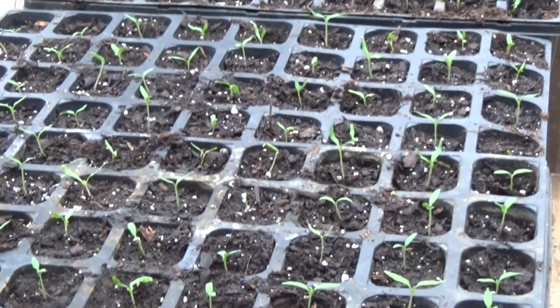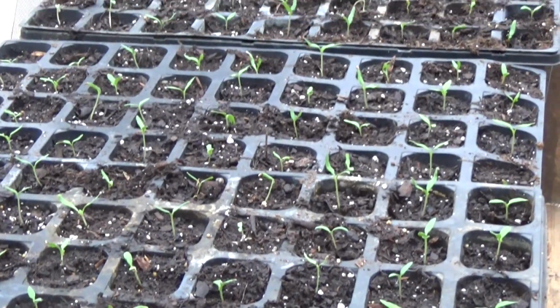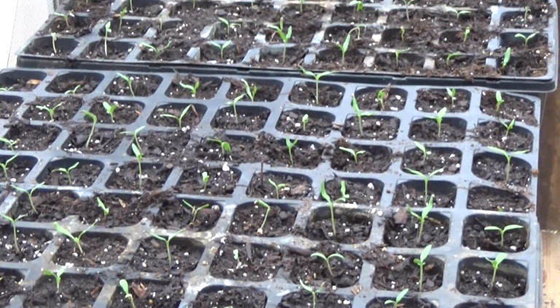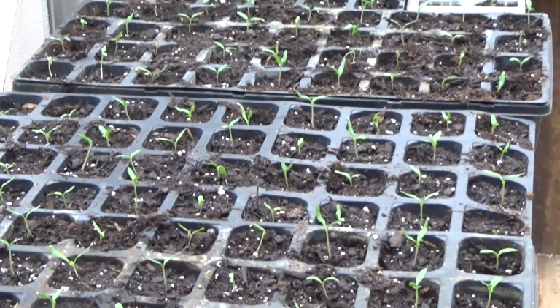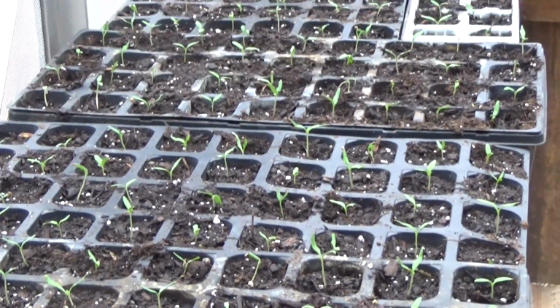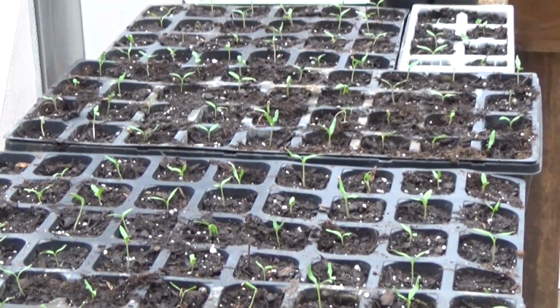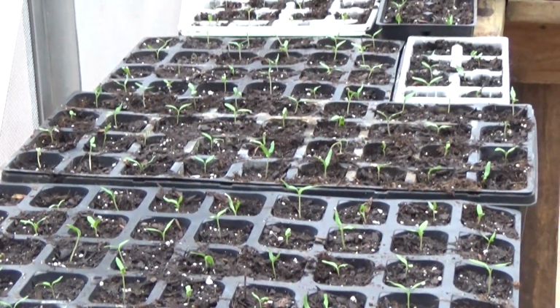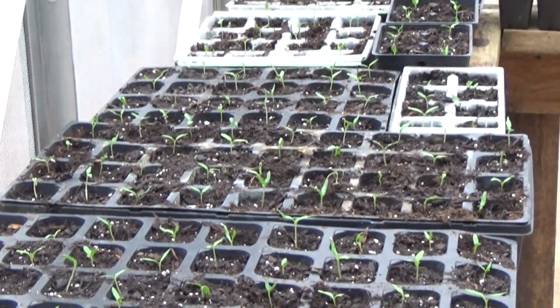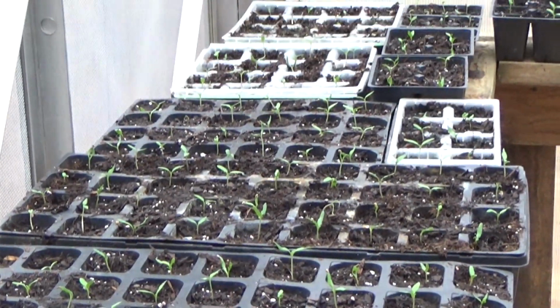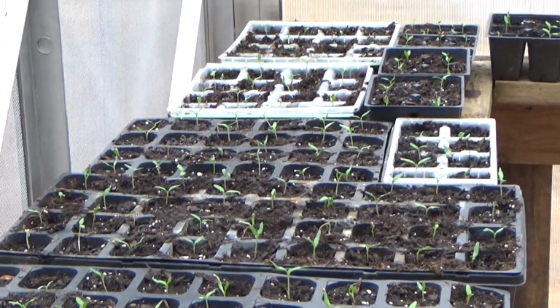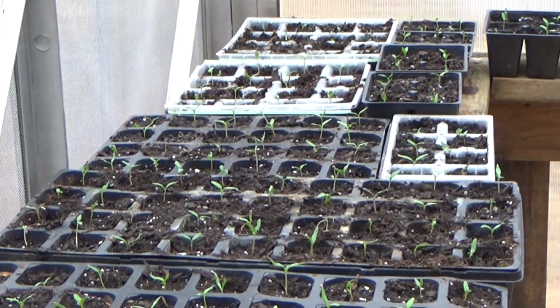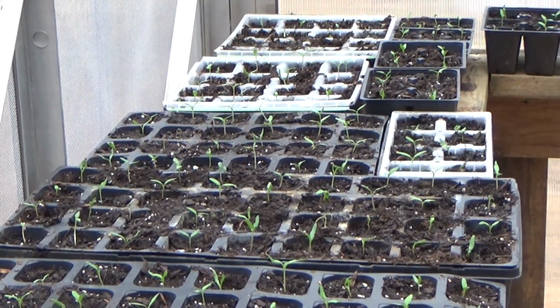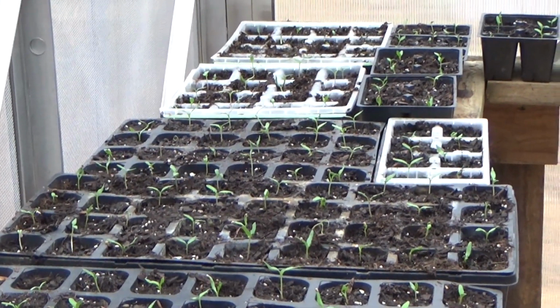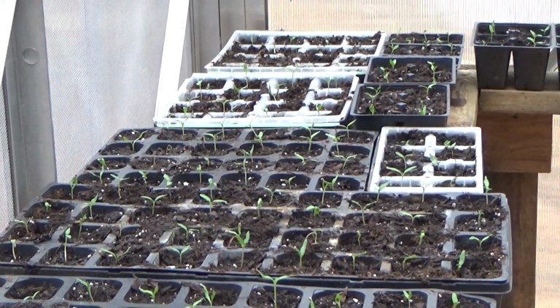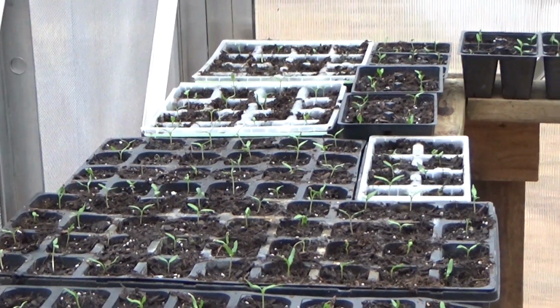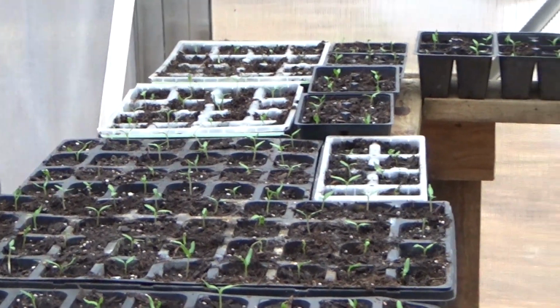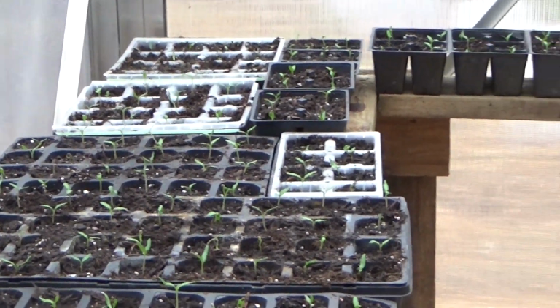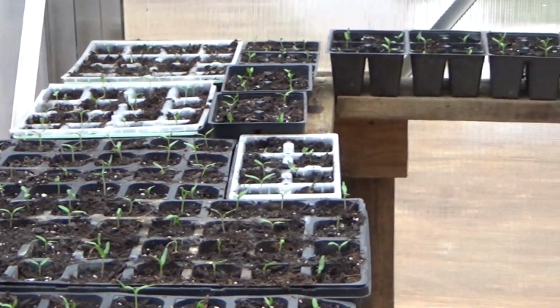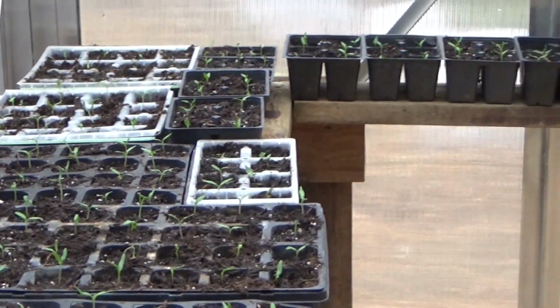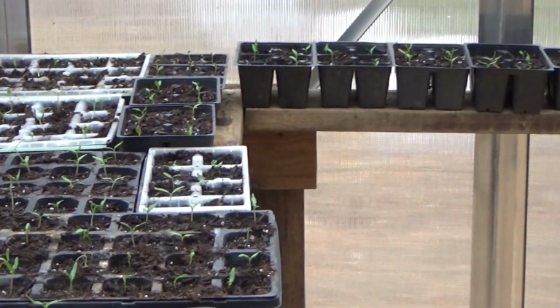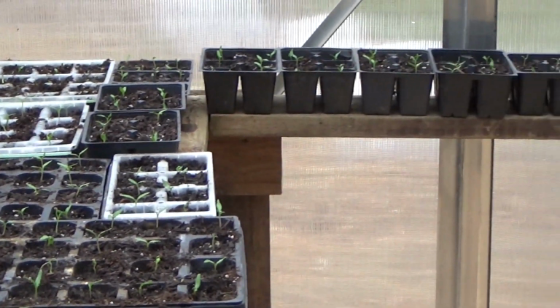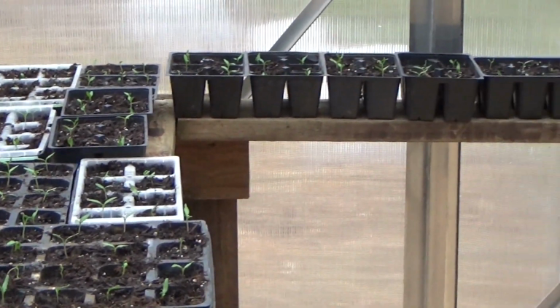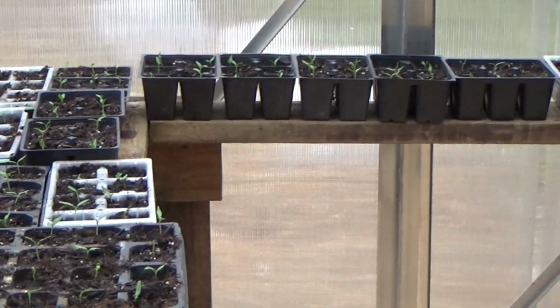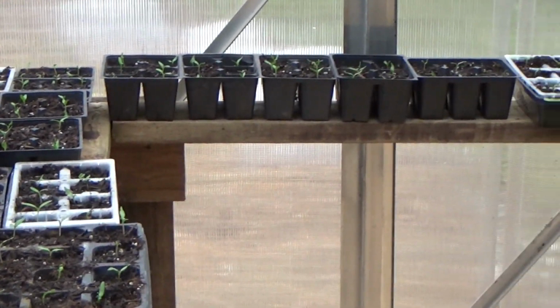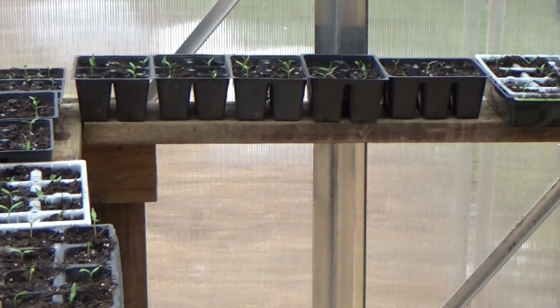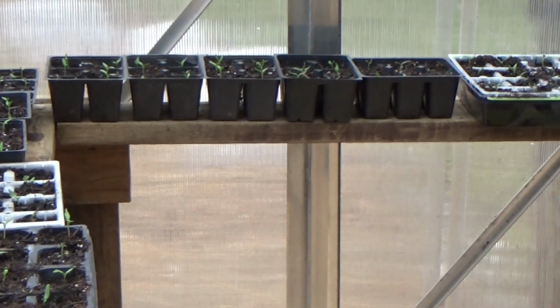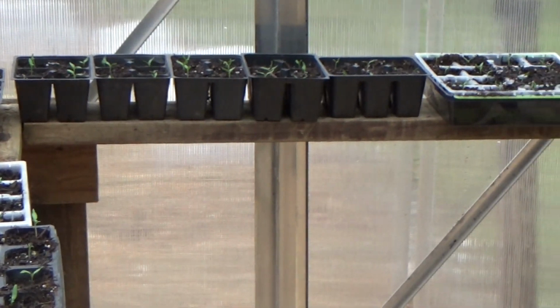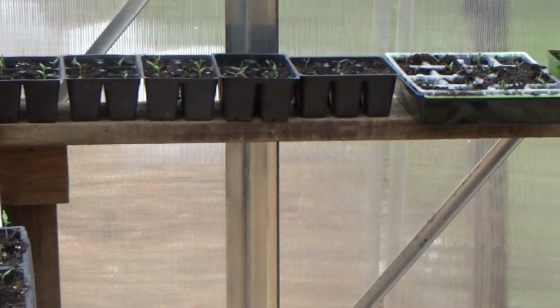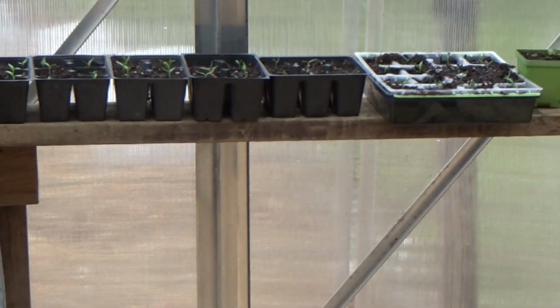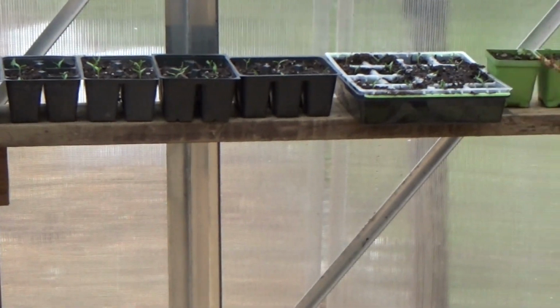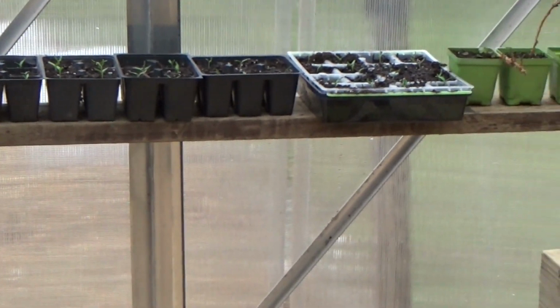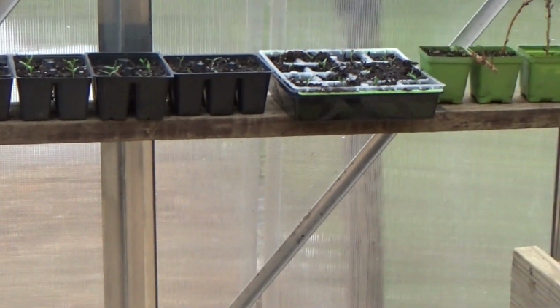Hi, welcome back to the garden. Today is Friday and you know what we do at my house on Fridays — we plant.